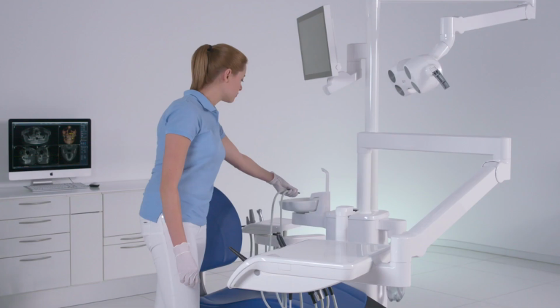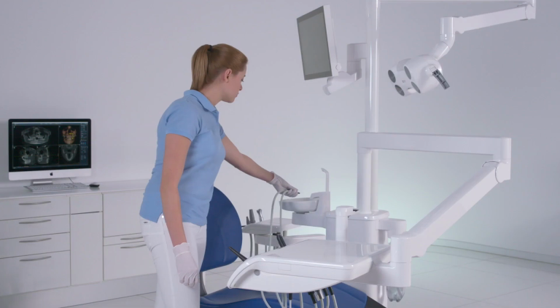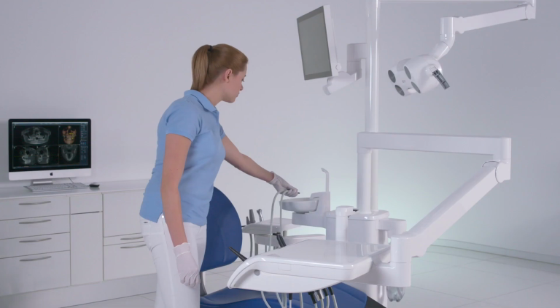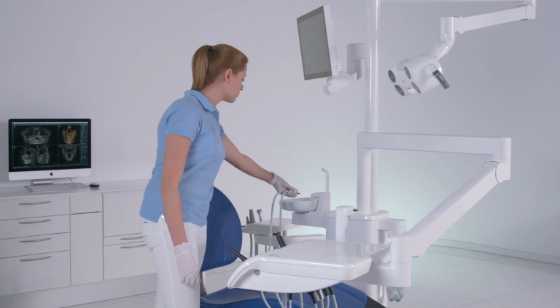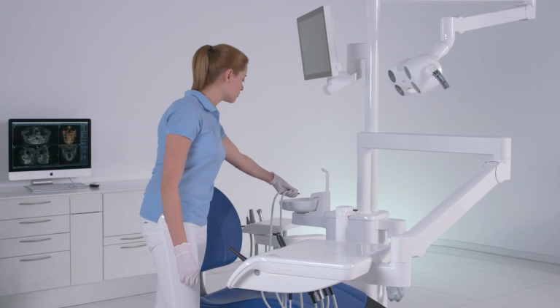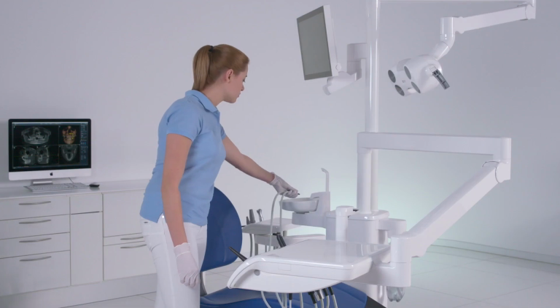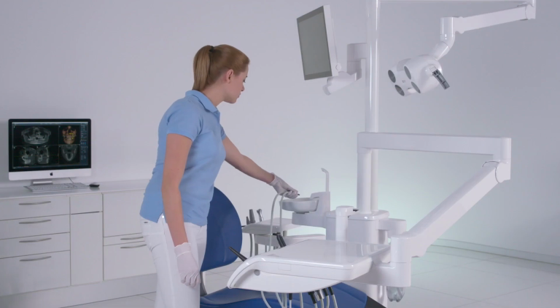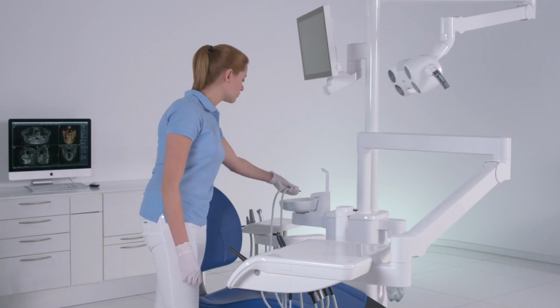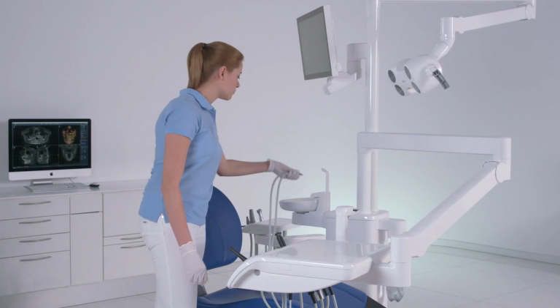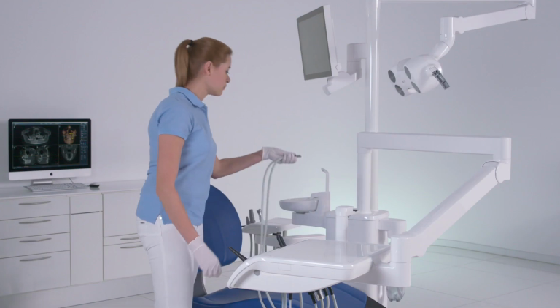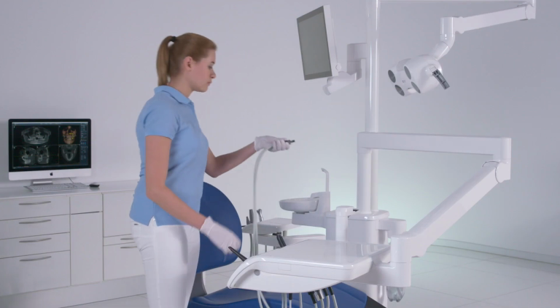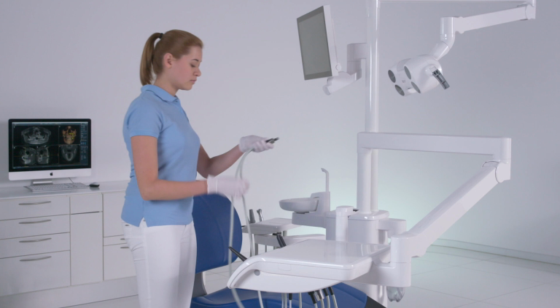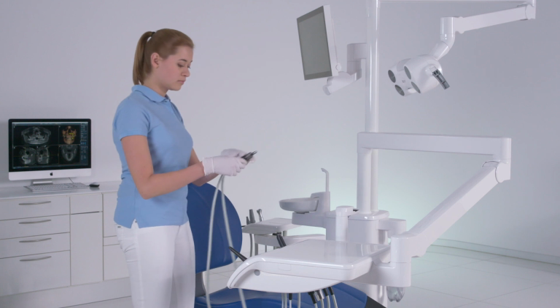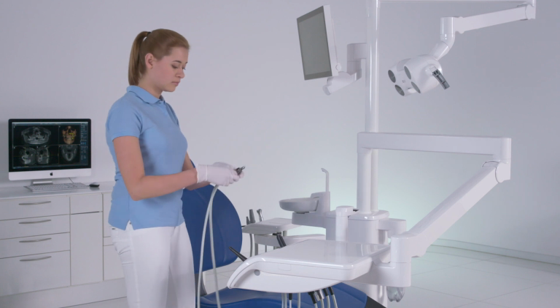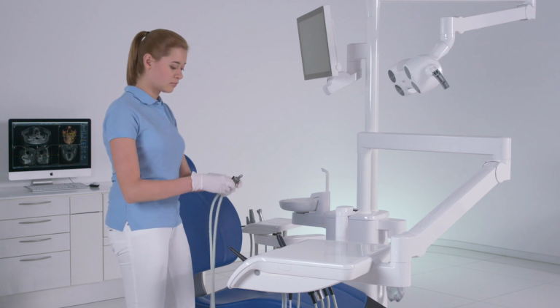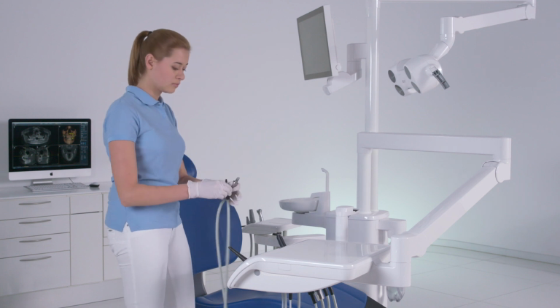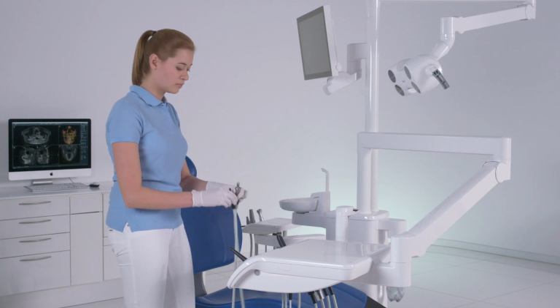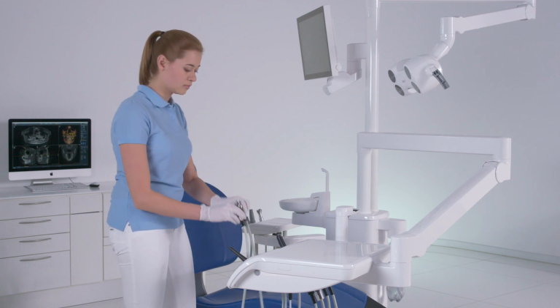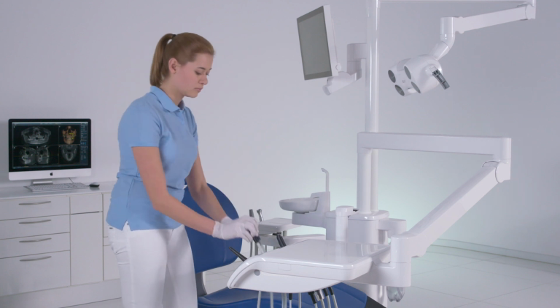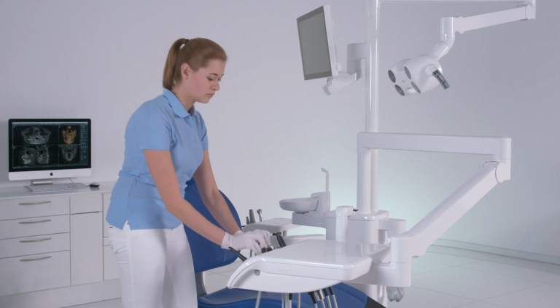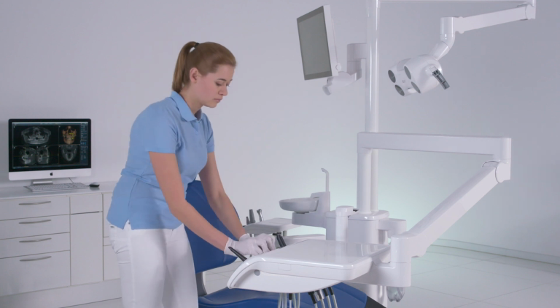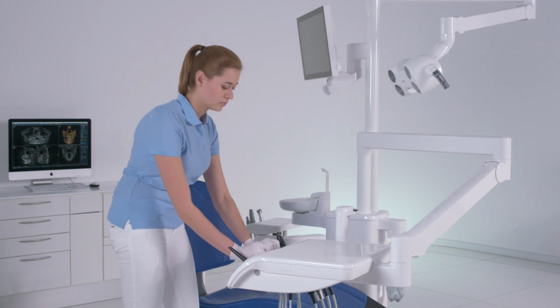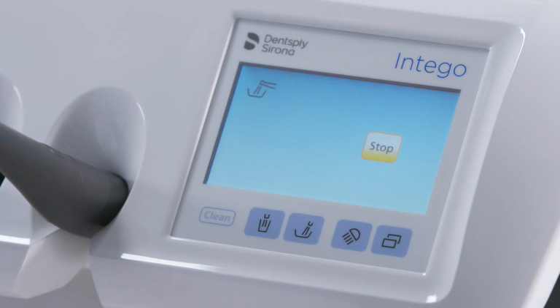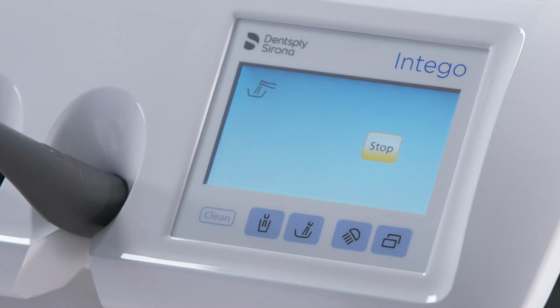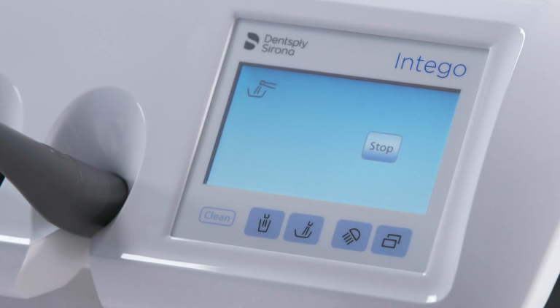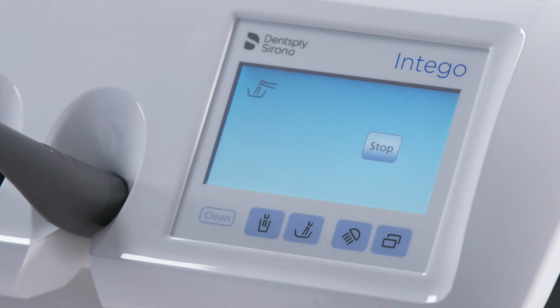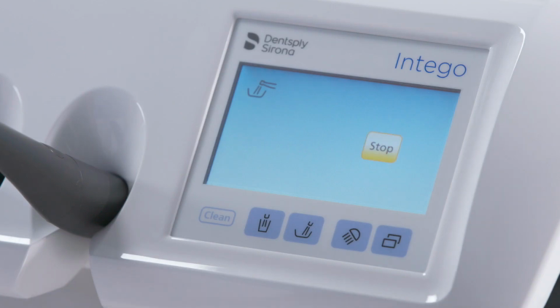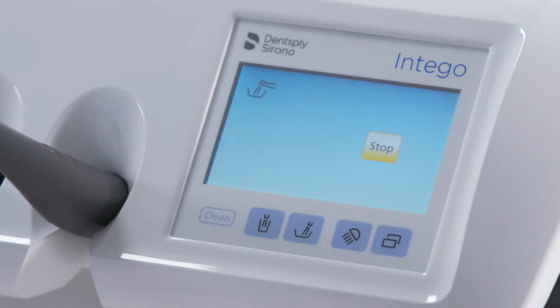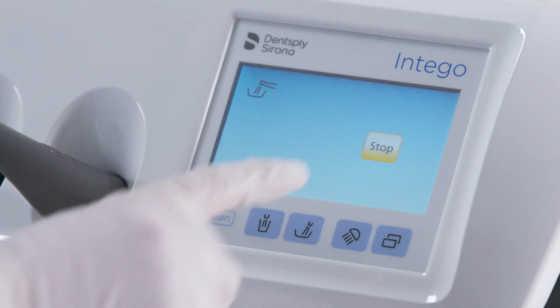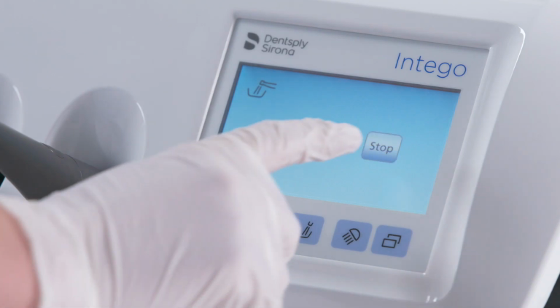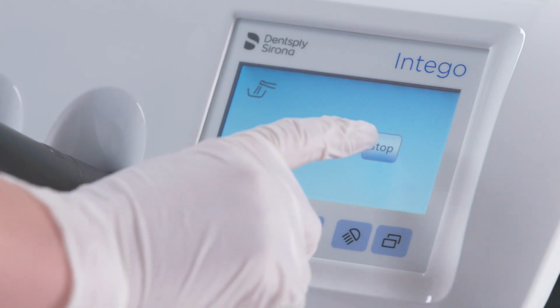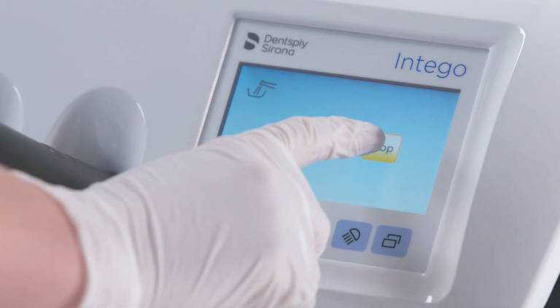Hold the instruments over the cuspidor. The instruments will be flushed for the duration of the set time.